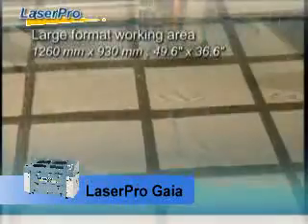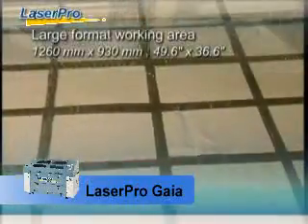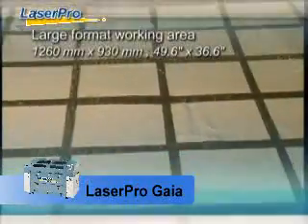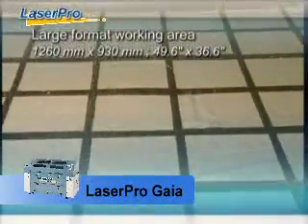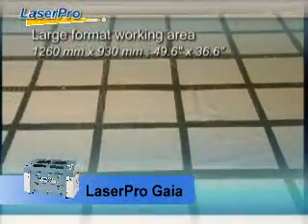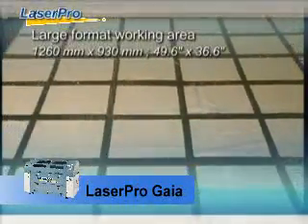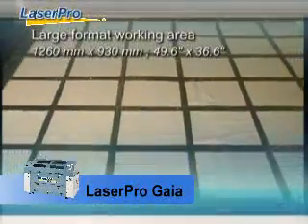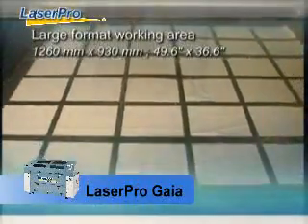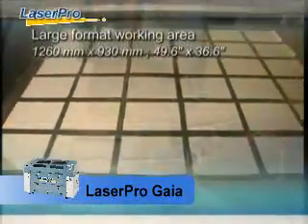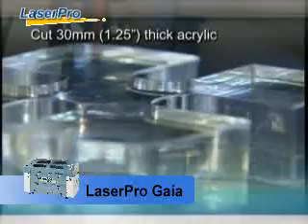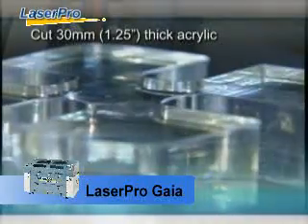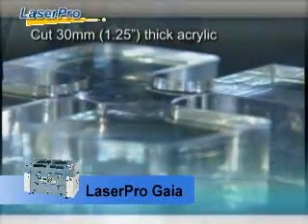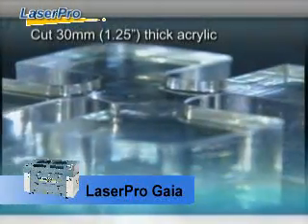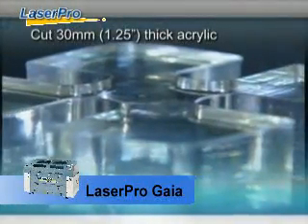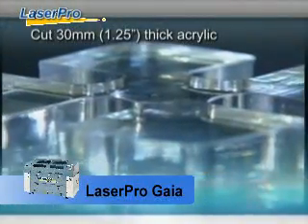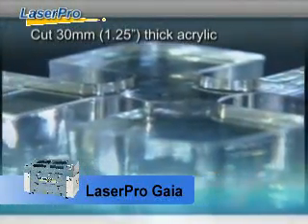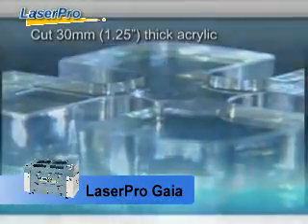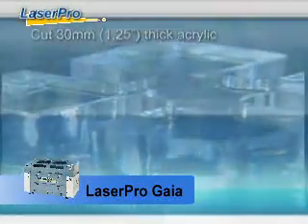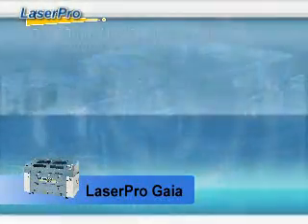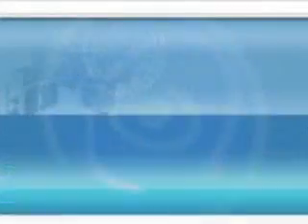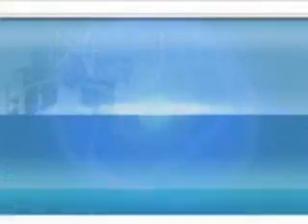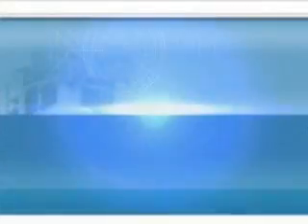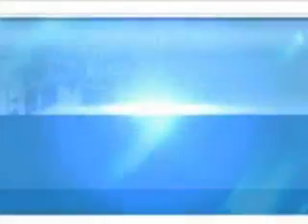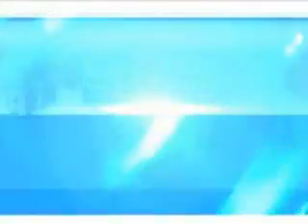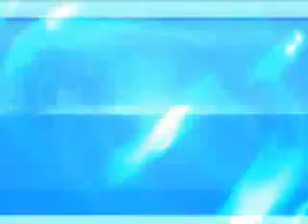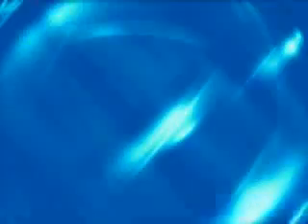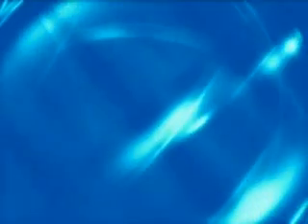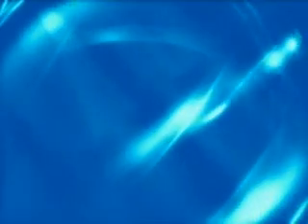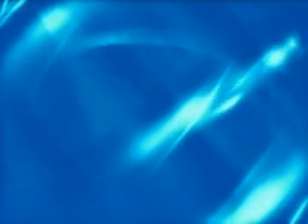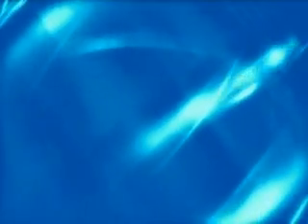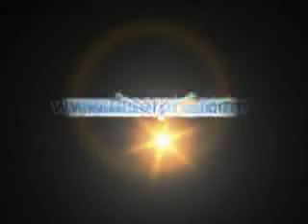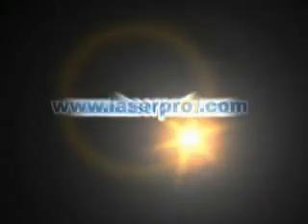With oversized working area and superior cutting capability, LaserPro is the best choice for industrial demands.